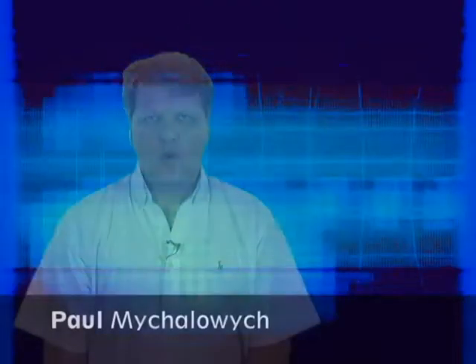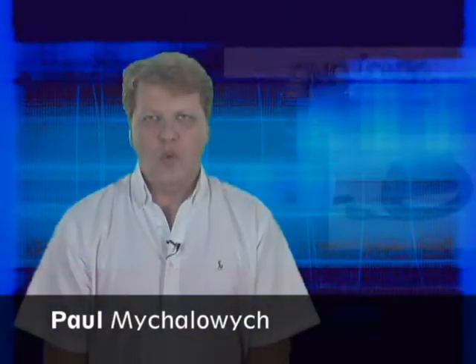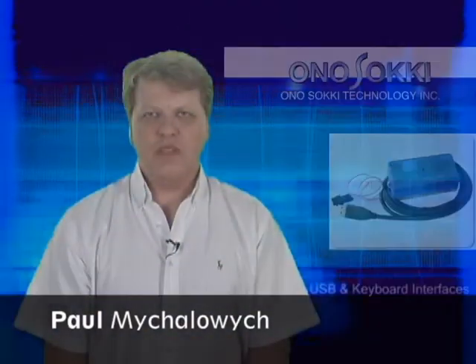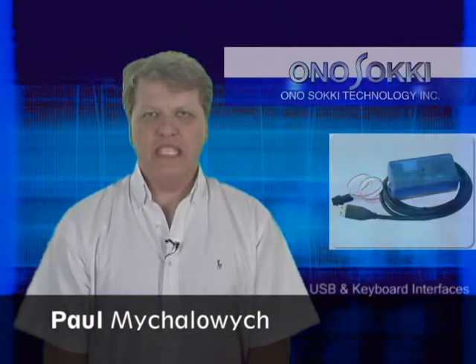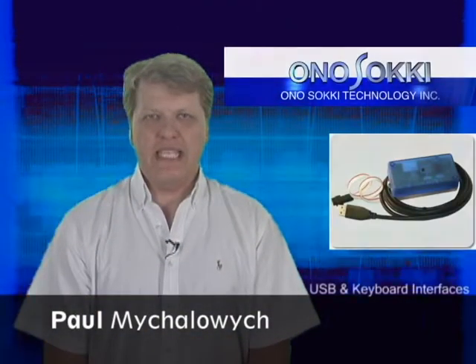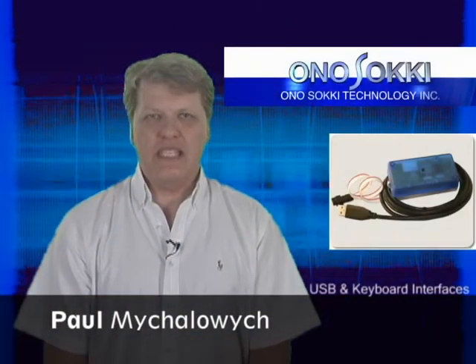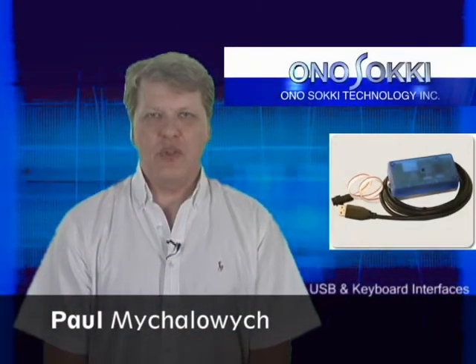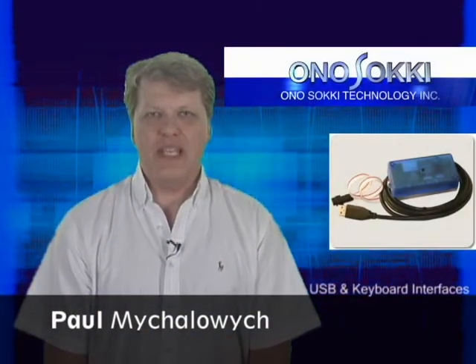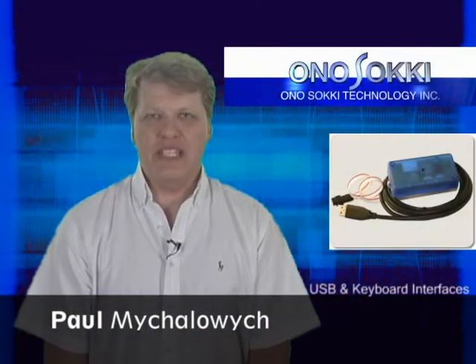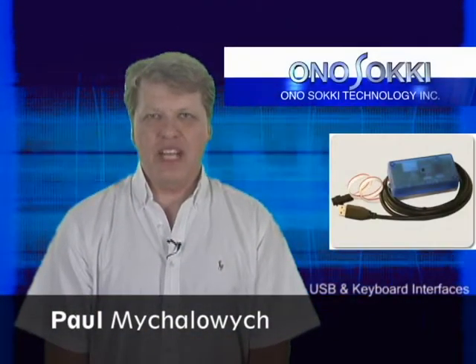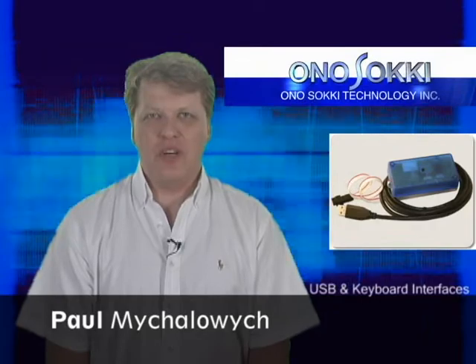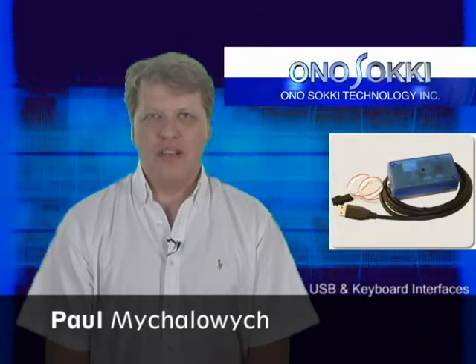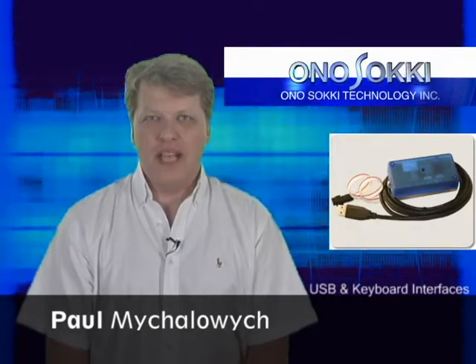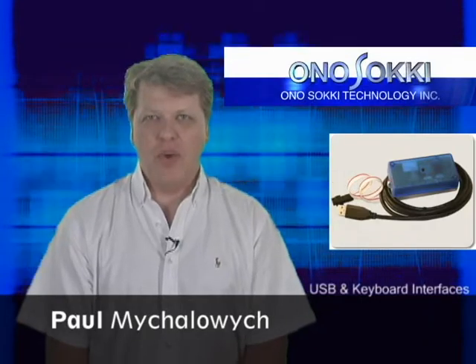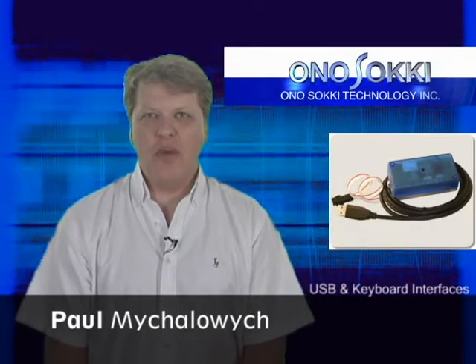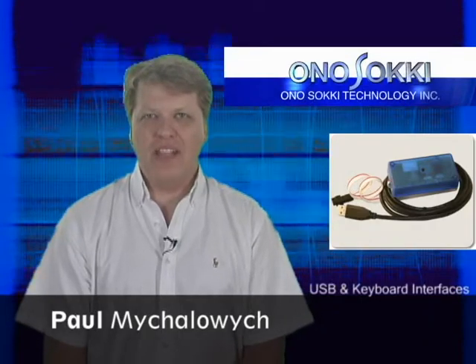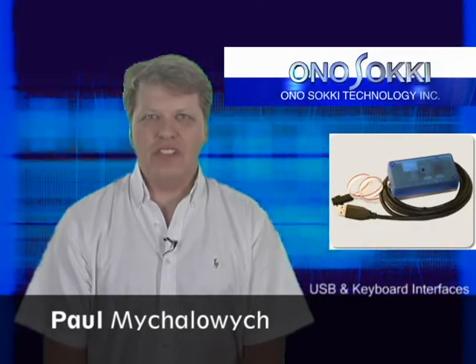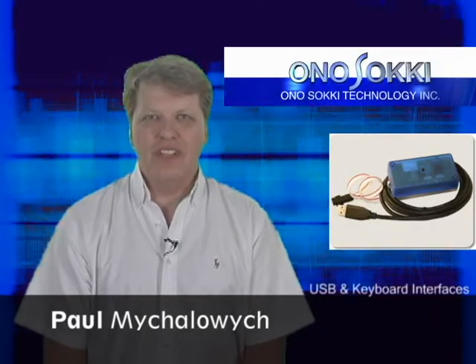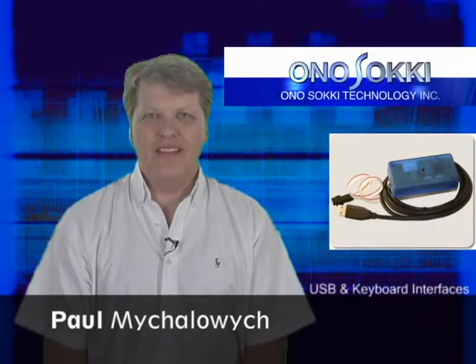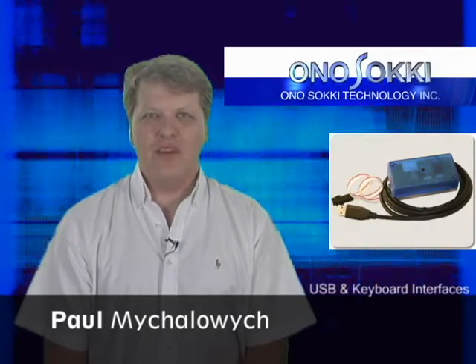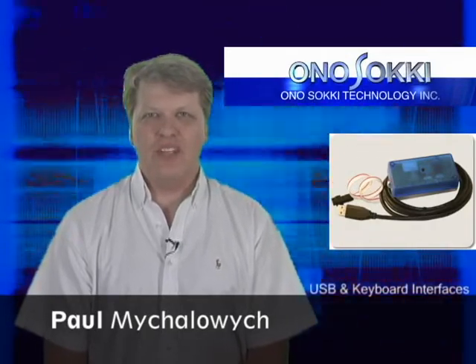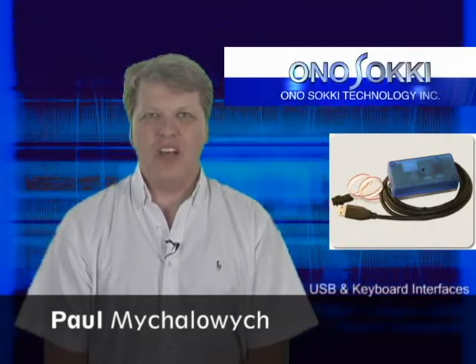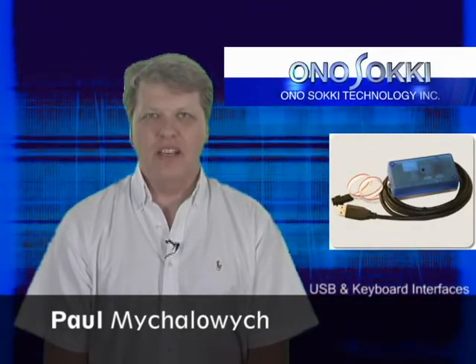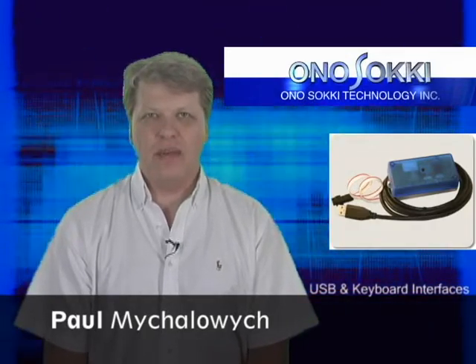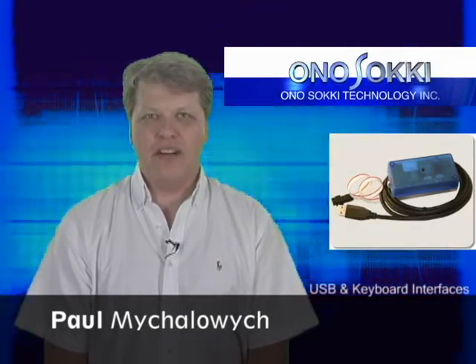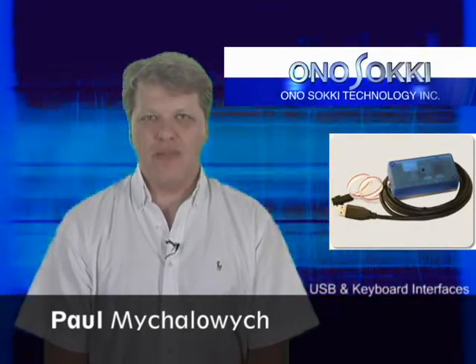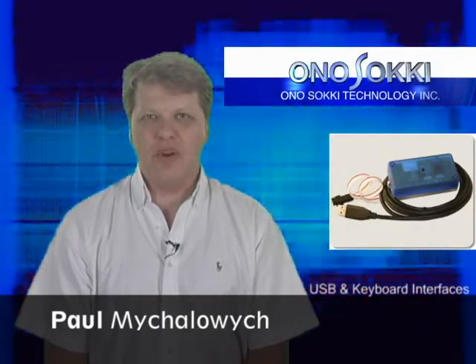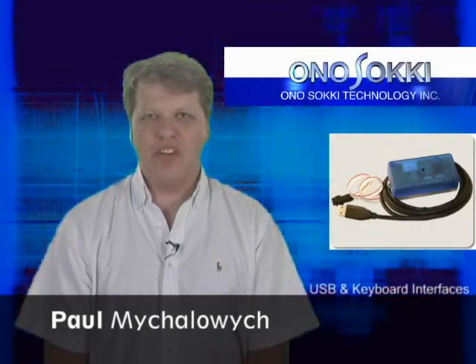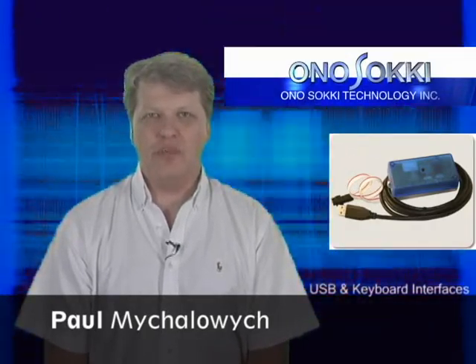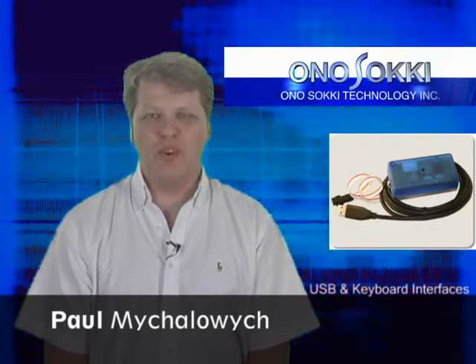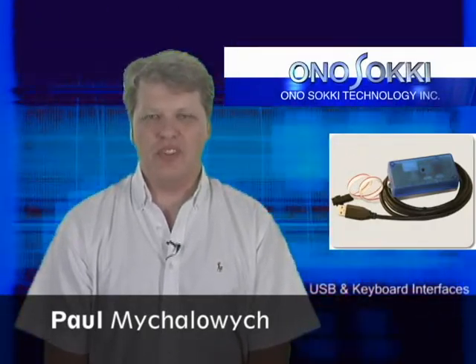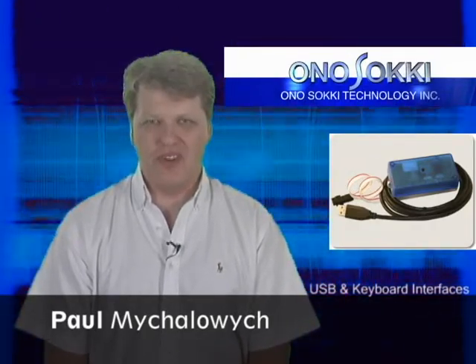Welcome to the ASD QMS TV Network. I'm Paul Mihalowicz and today we're going to talk about our hardware partnership with Onosoki.